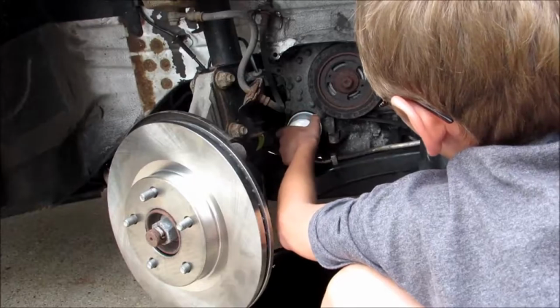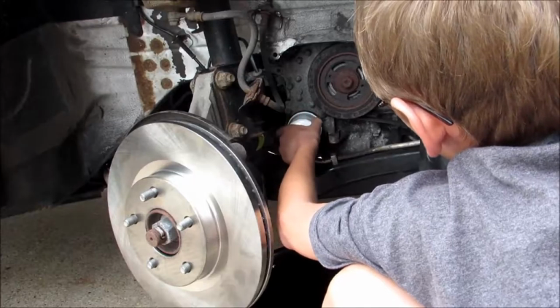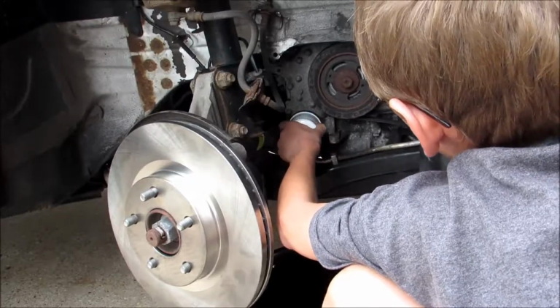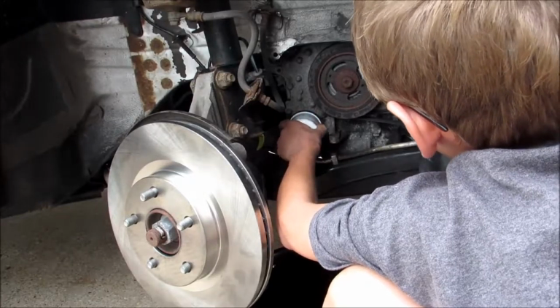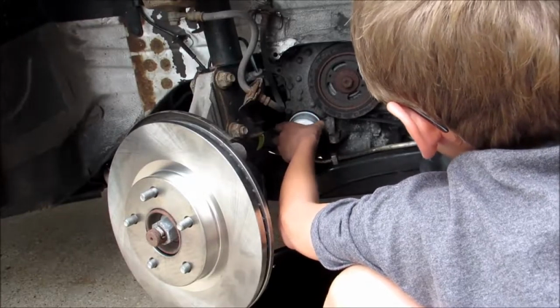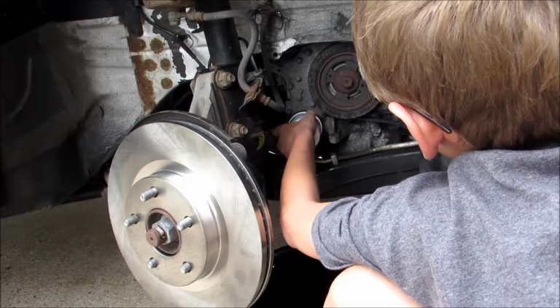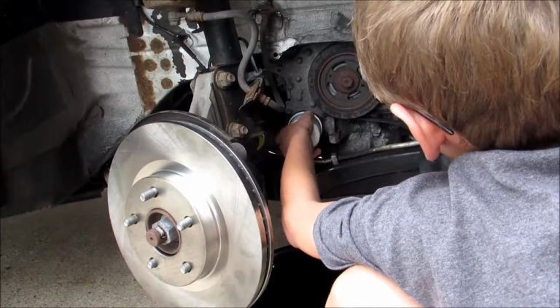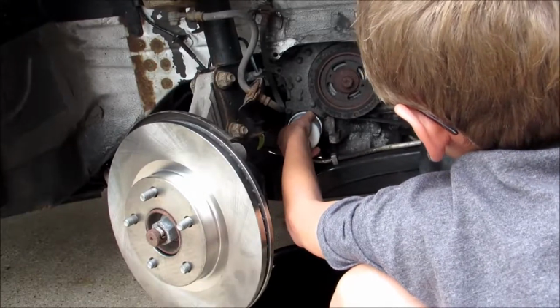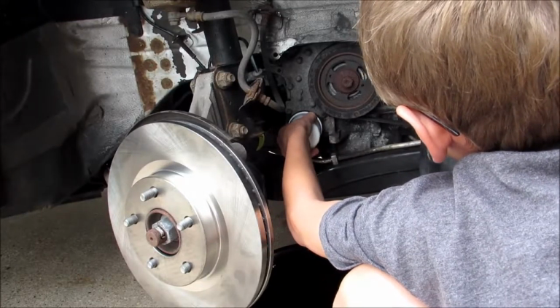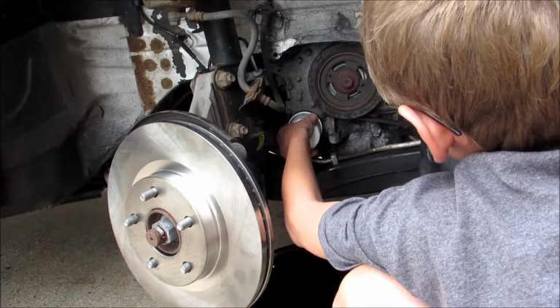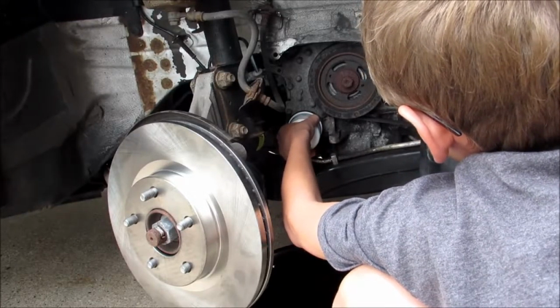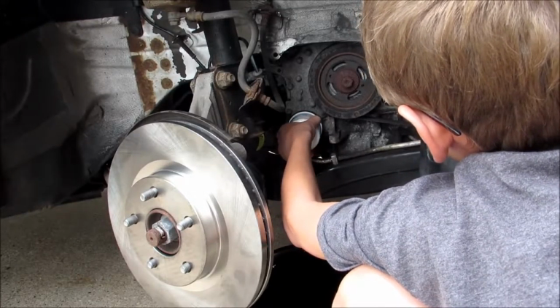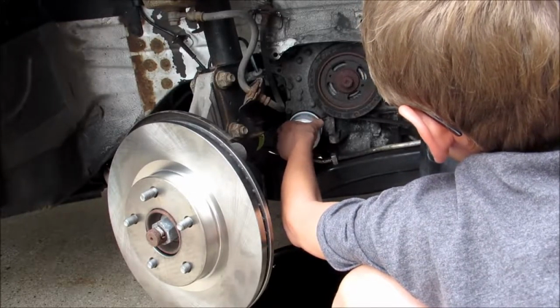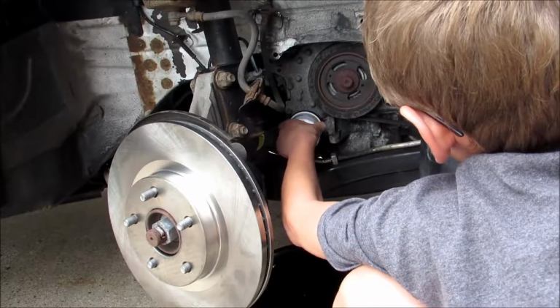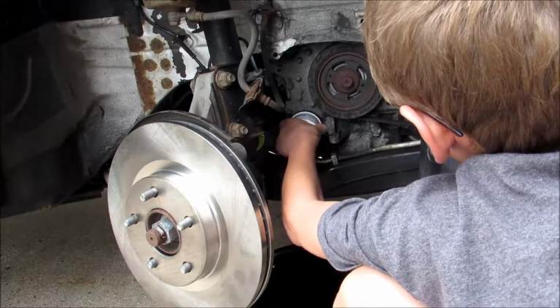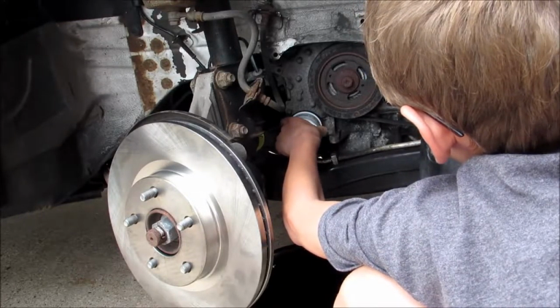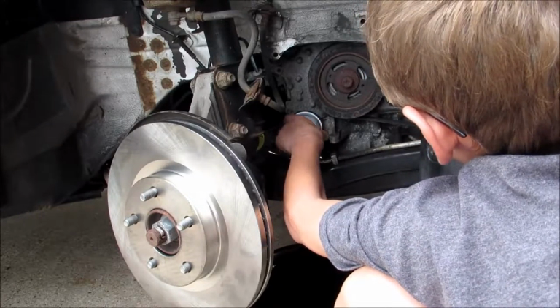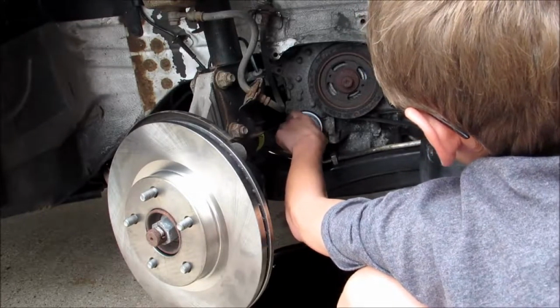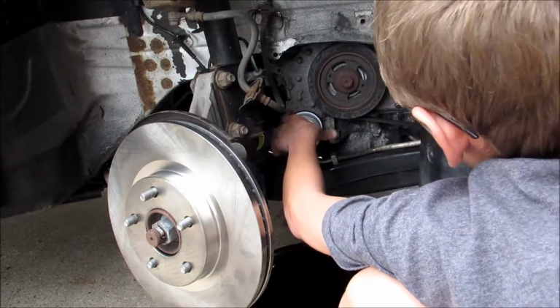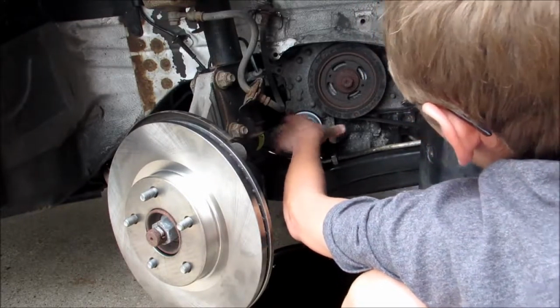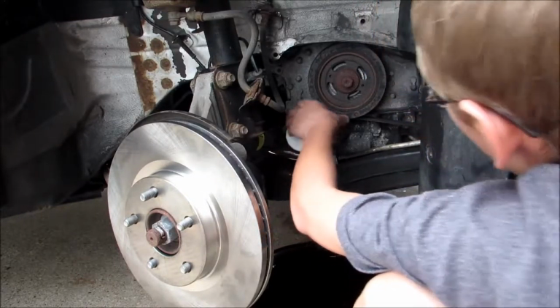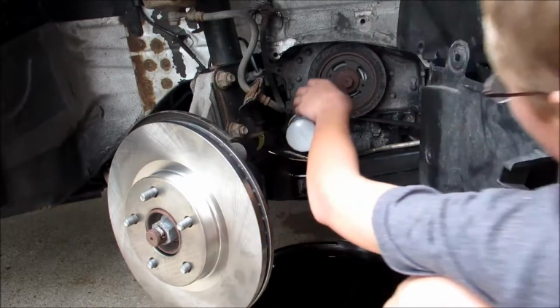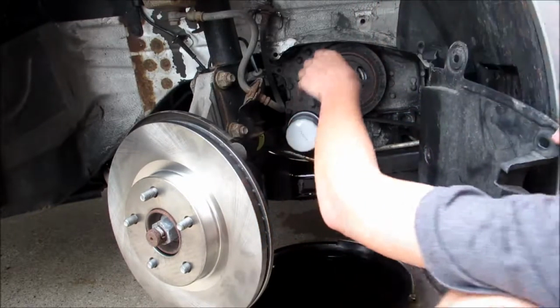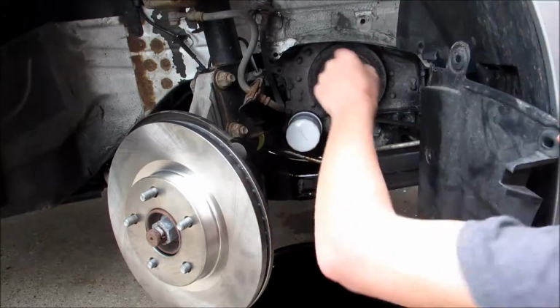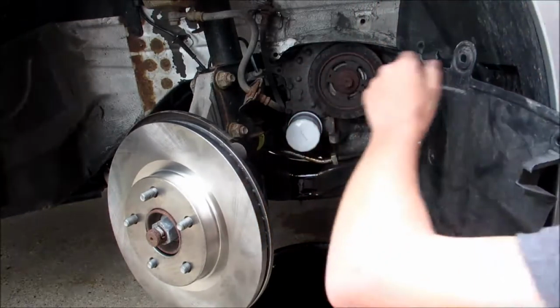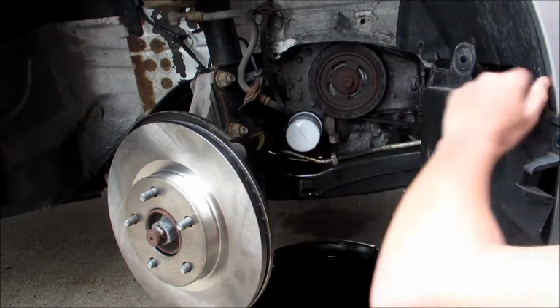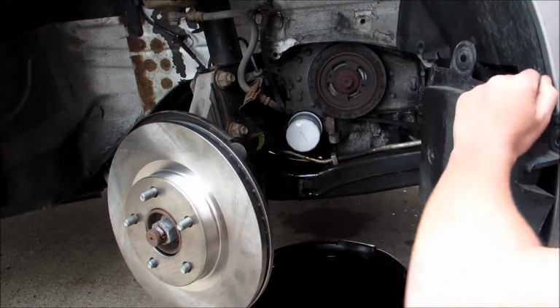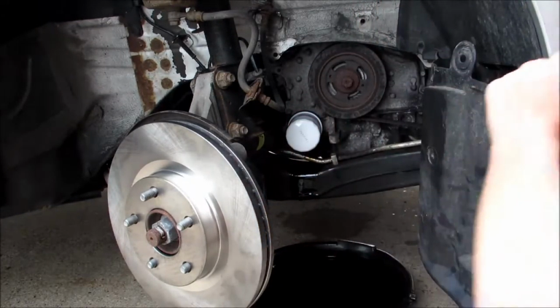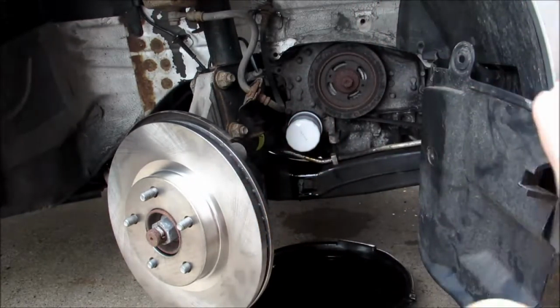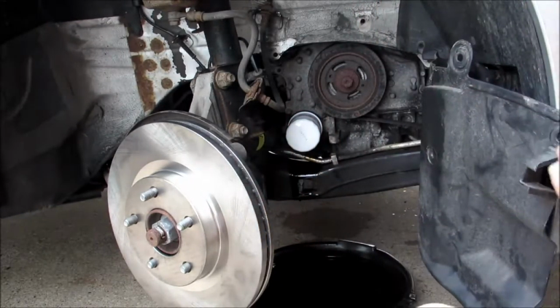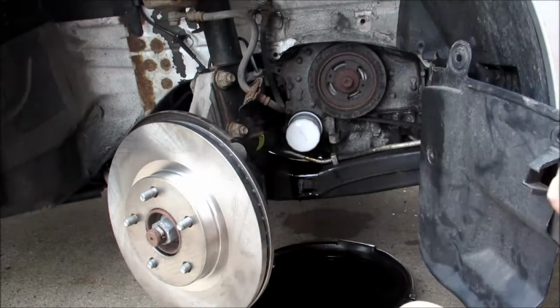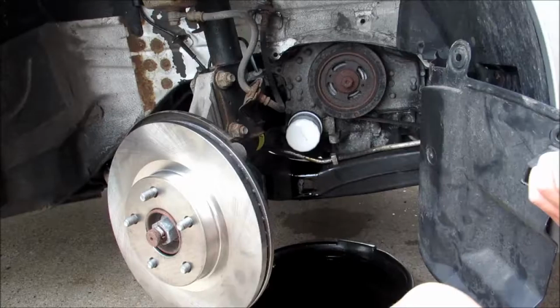When it gets tight, just do it a little more. You don't want to over tighten.